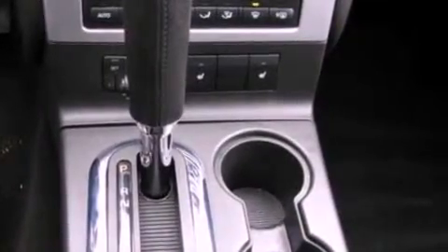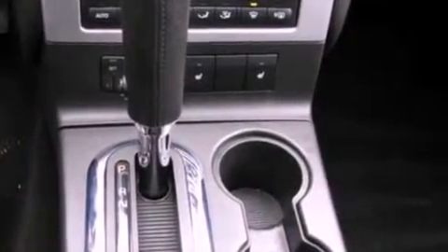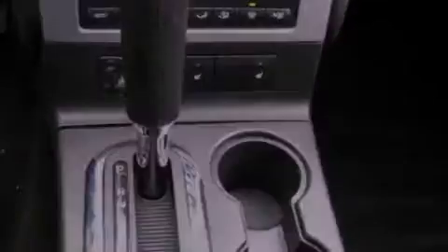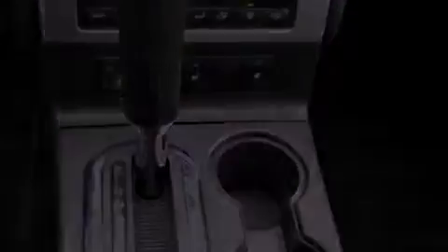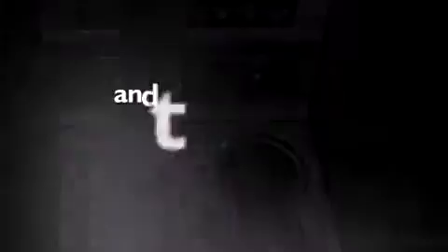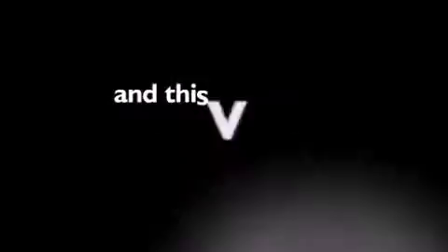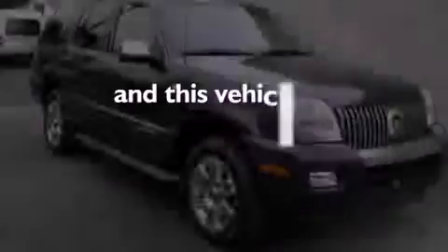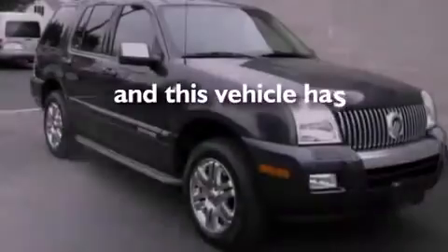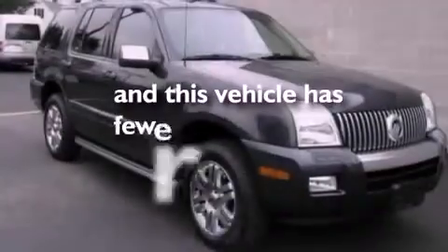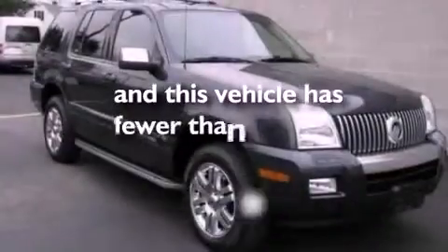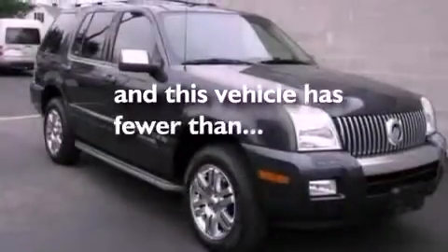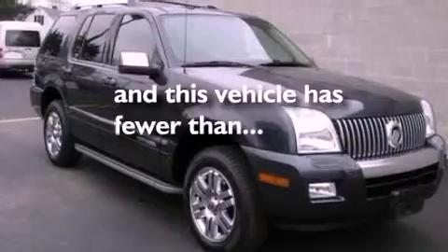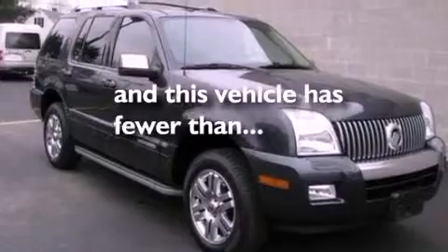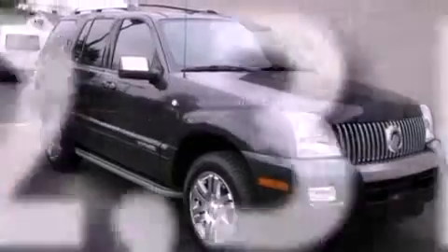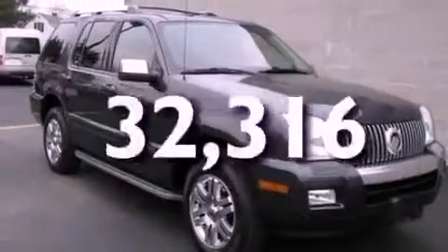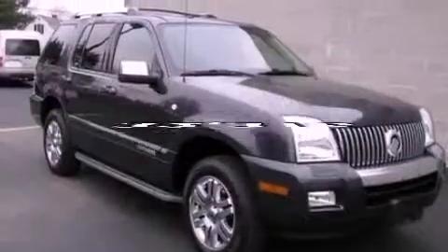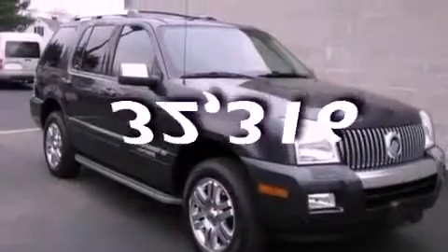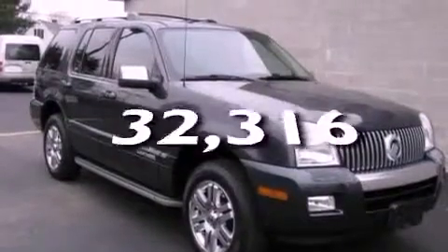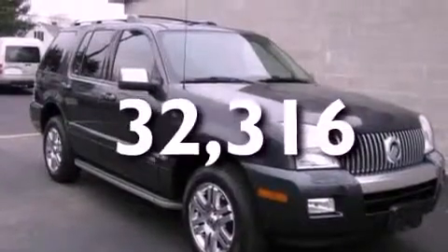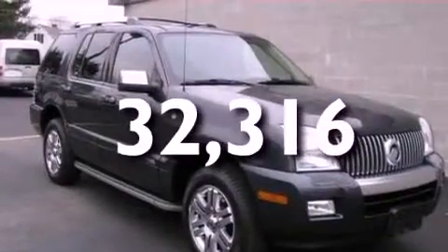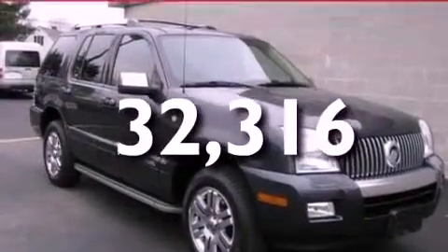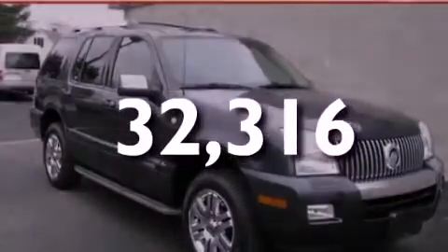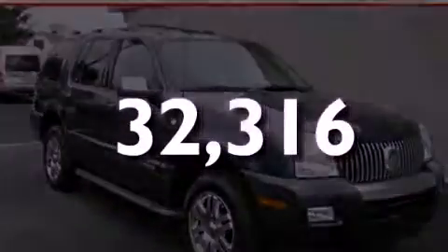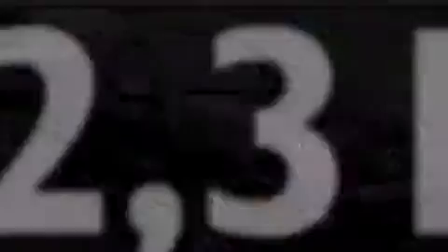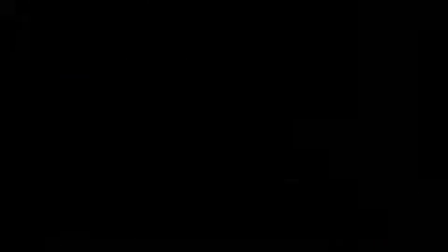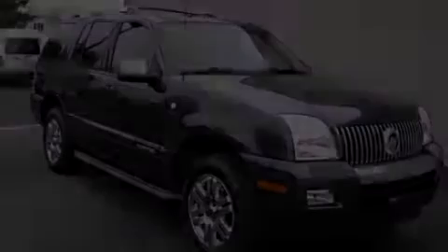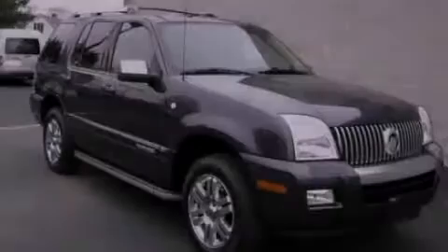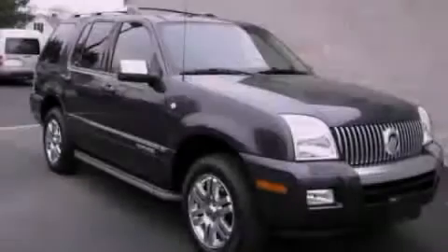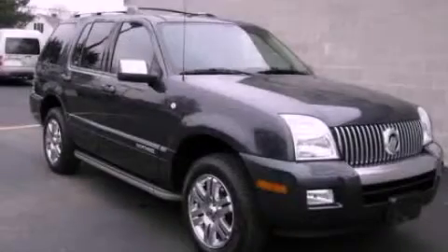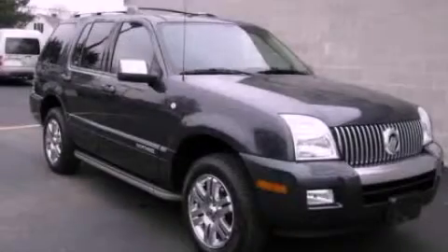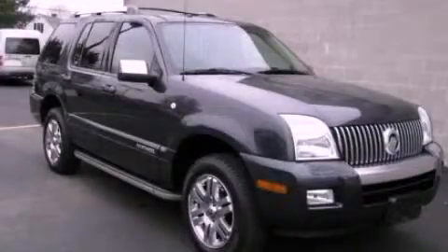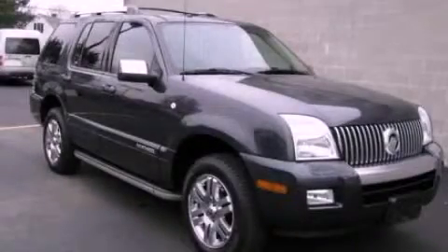This vehicle has fewer than 33,000 miles on the odometer. Stop by today and test drive this automobile for yourself.